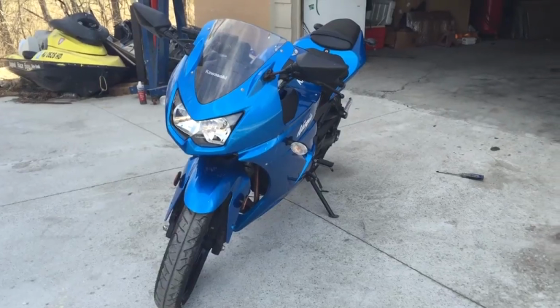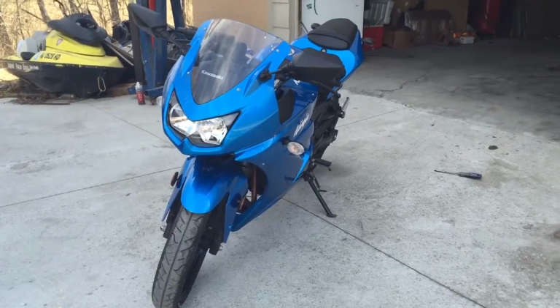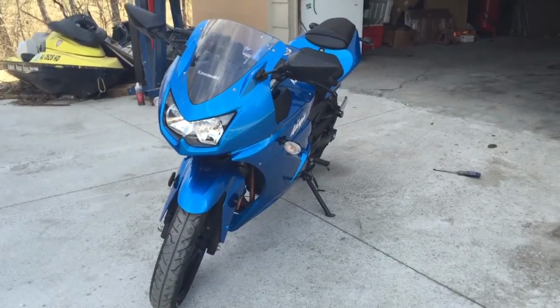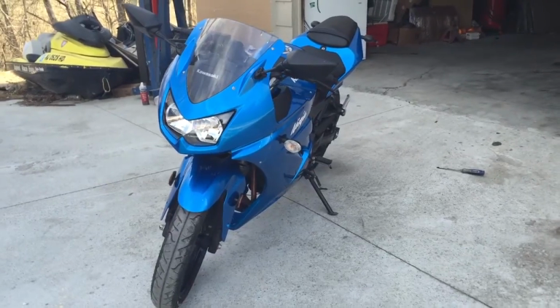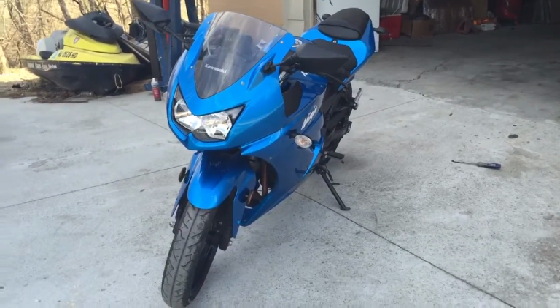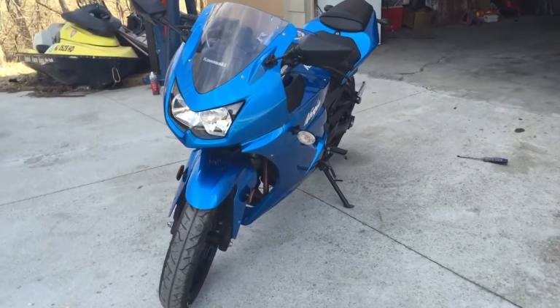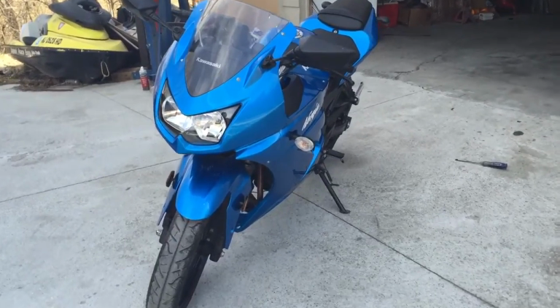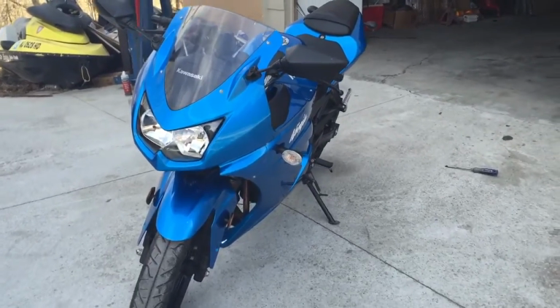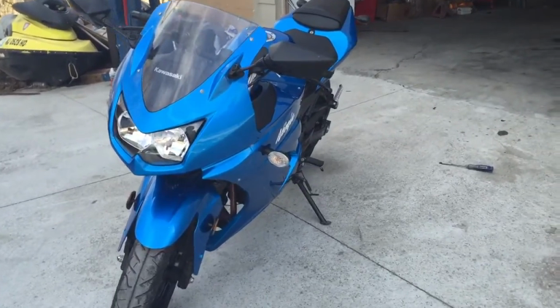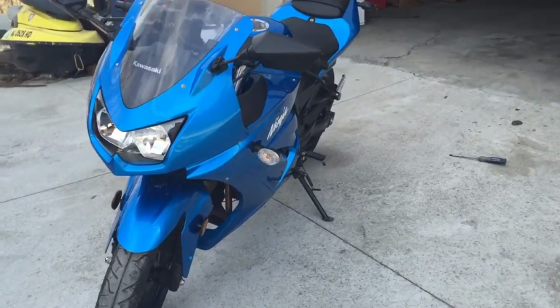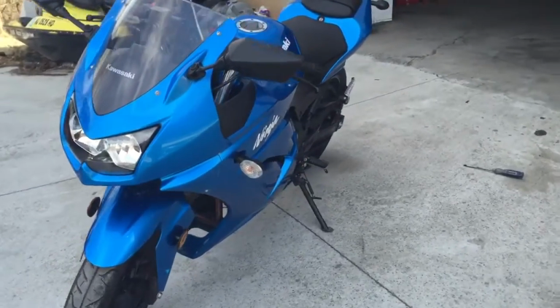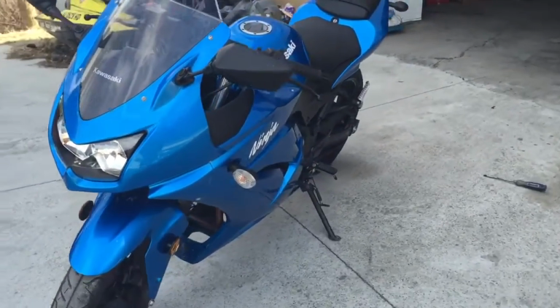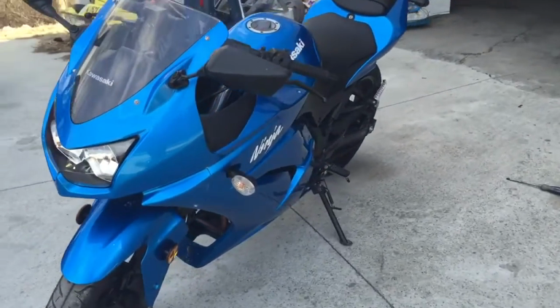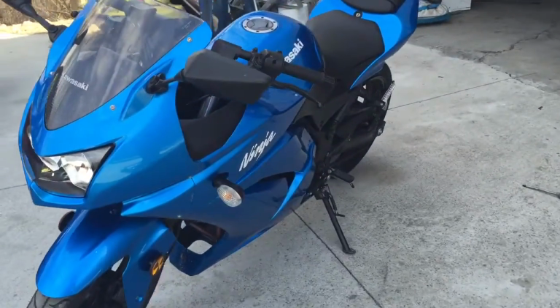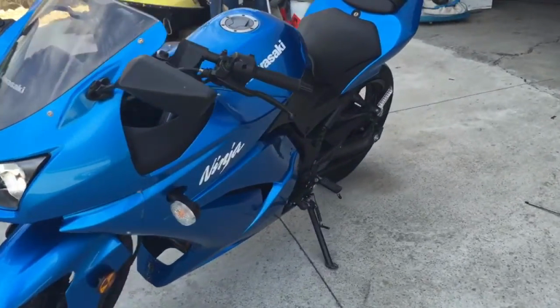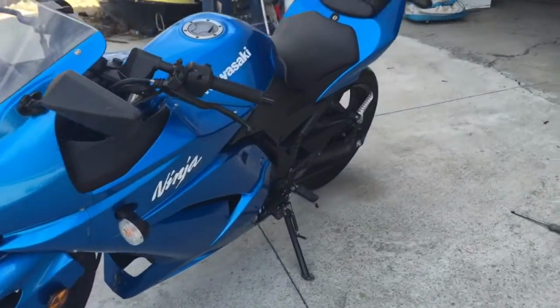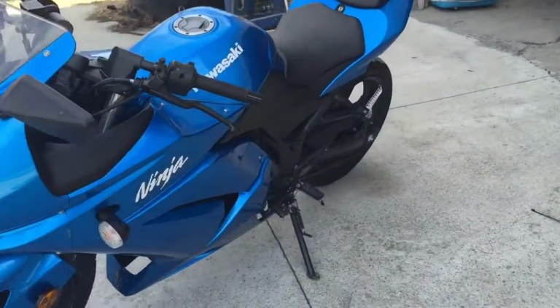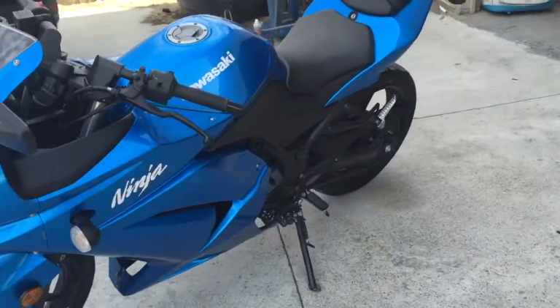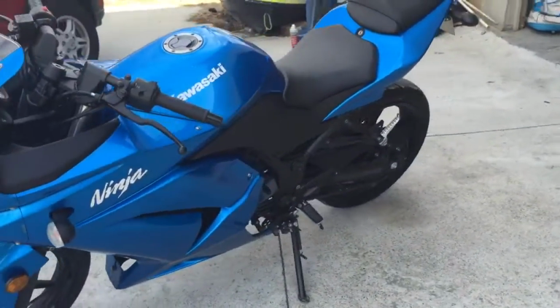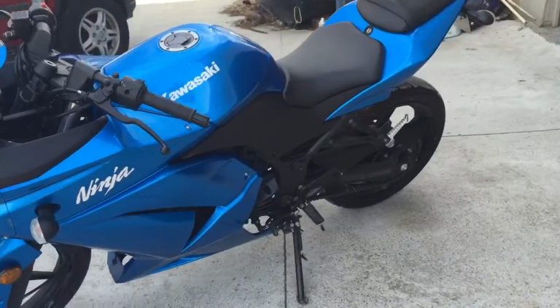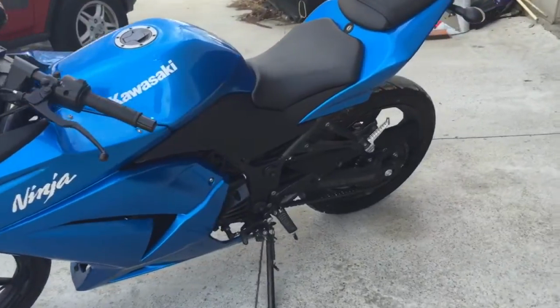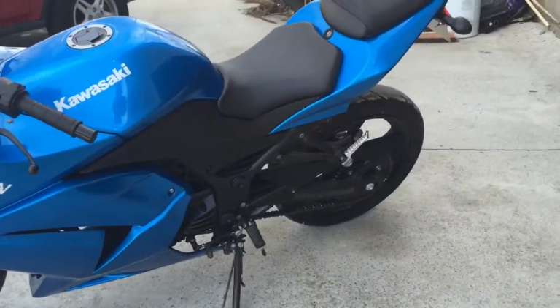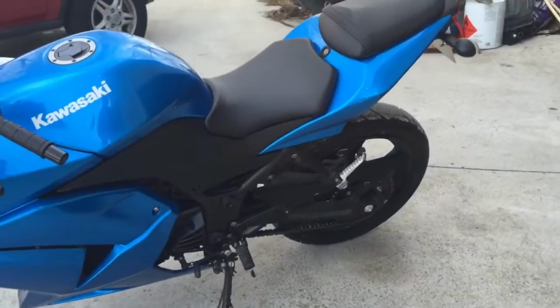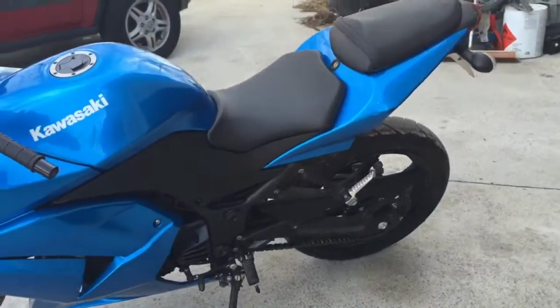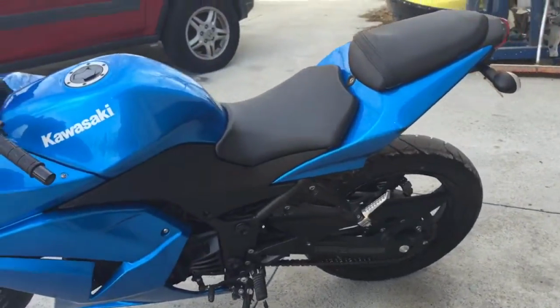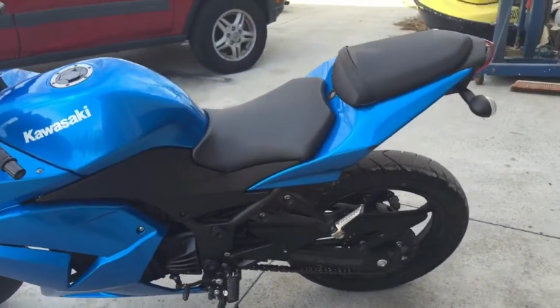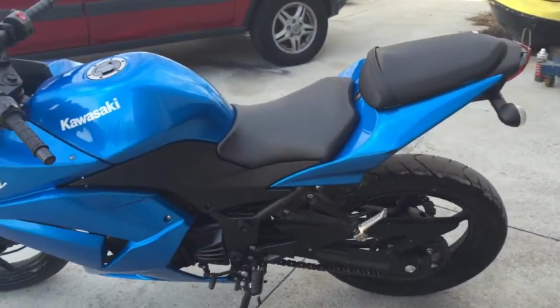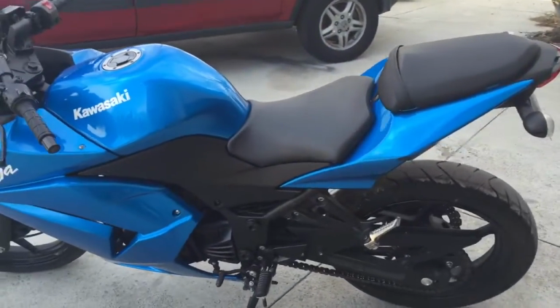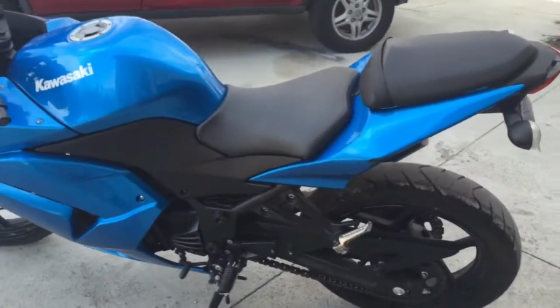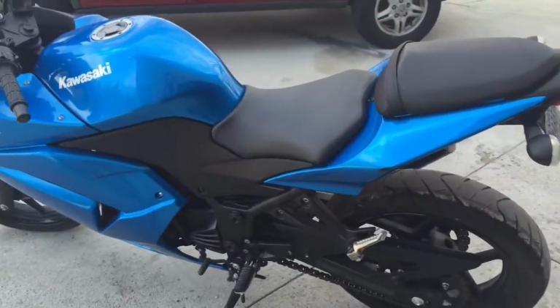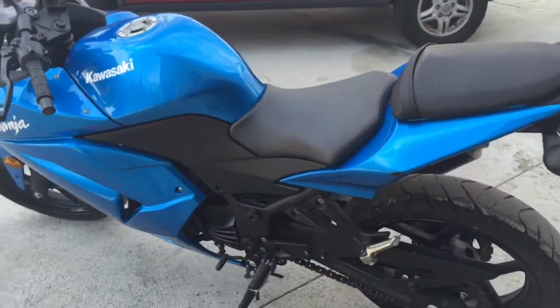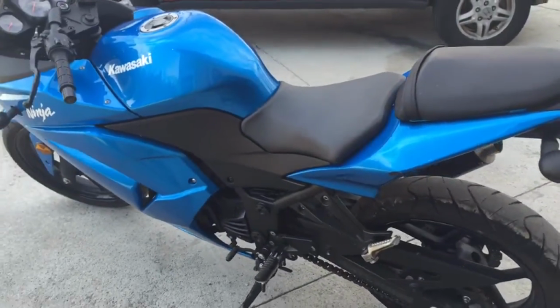Alright guys, today we're going to be doing a seat removal on a 2010 Kawasaki Ninja 250.